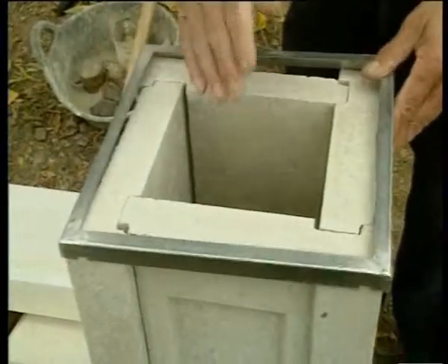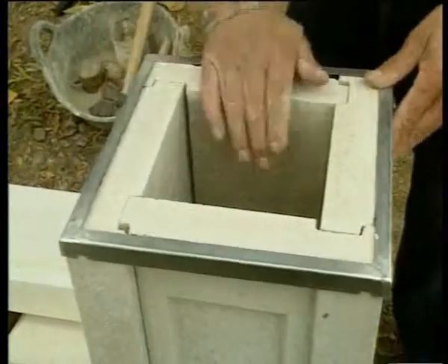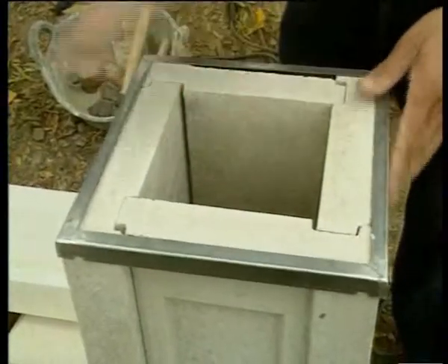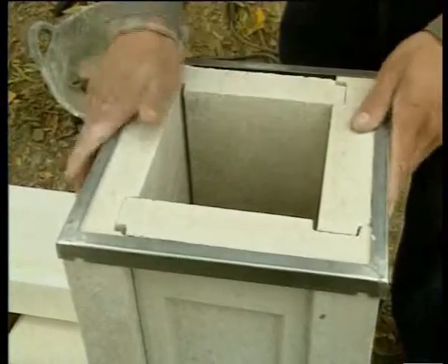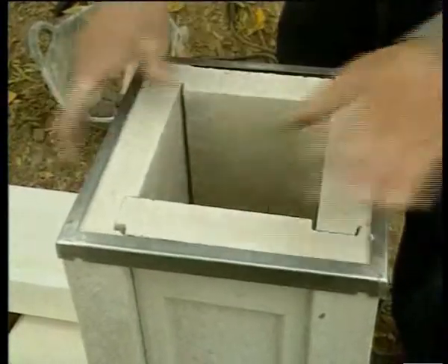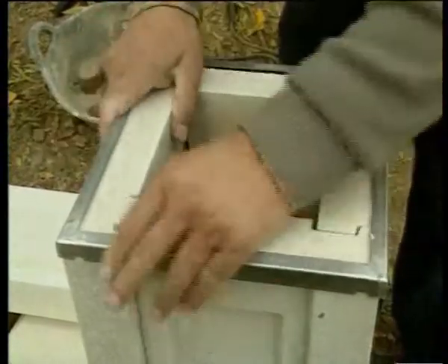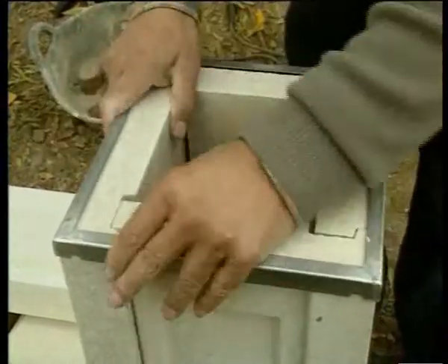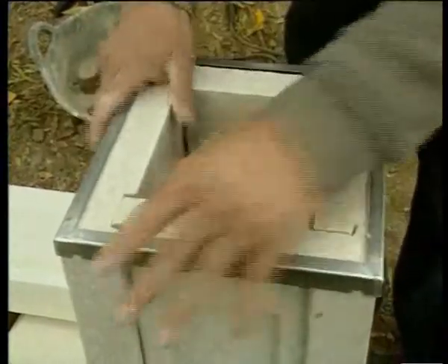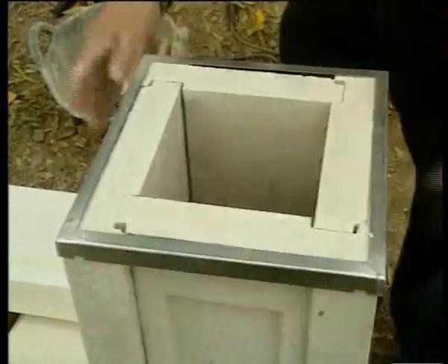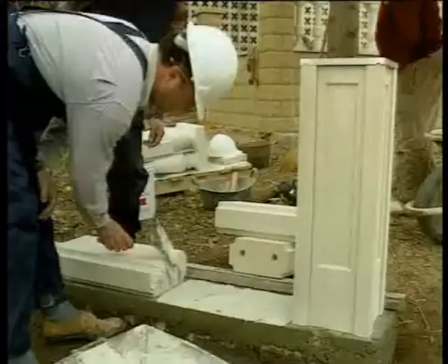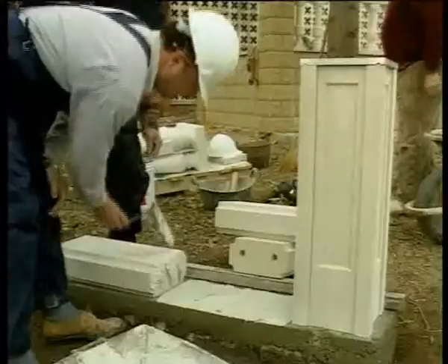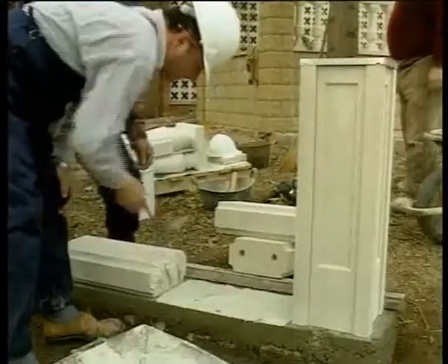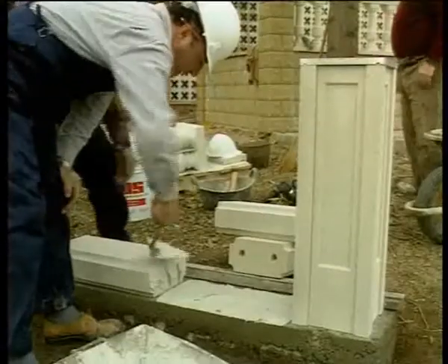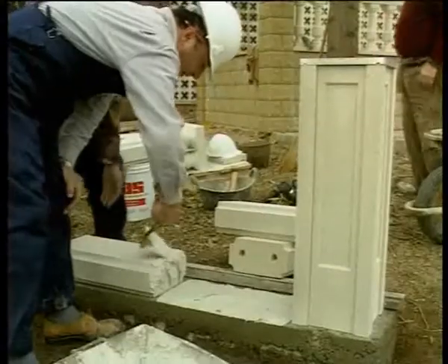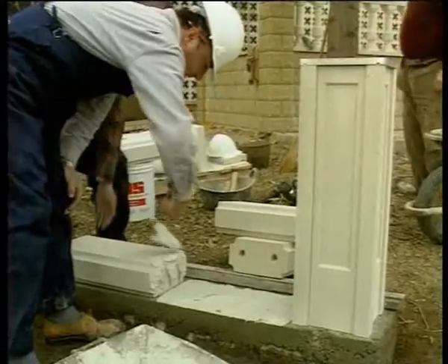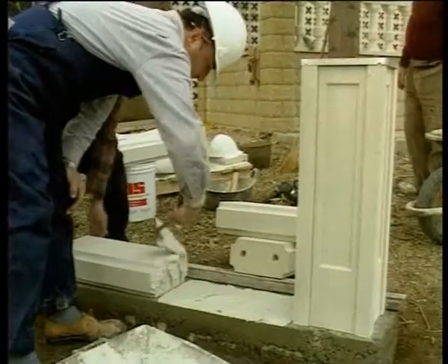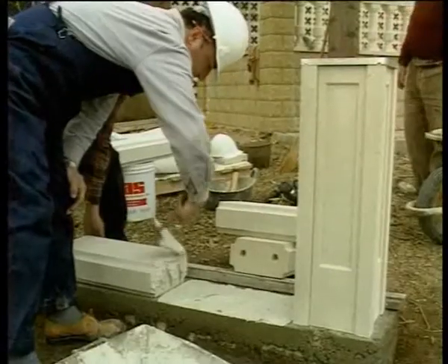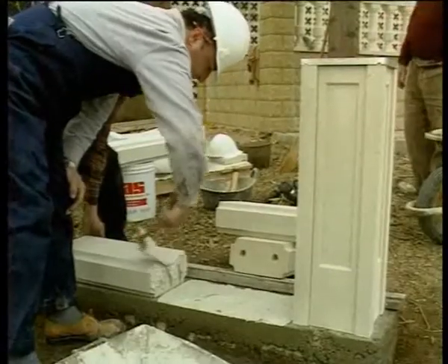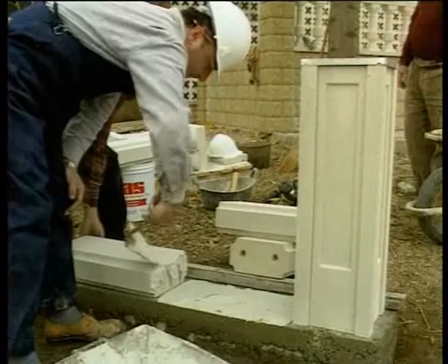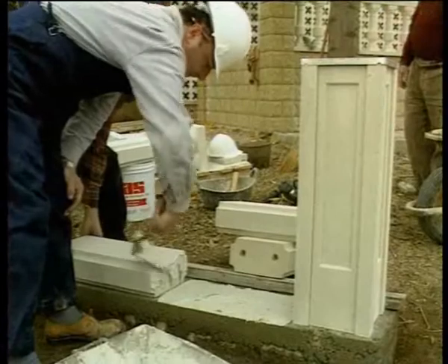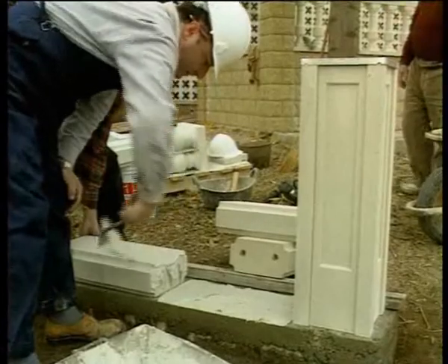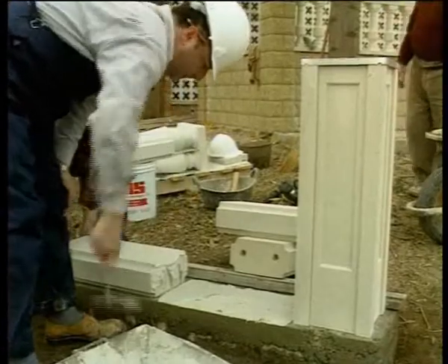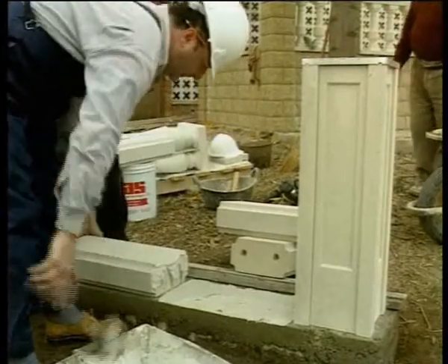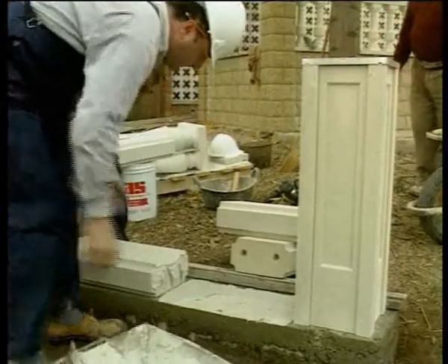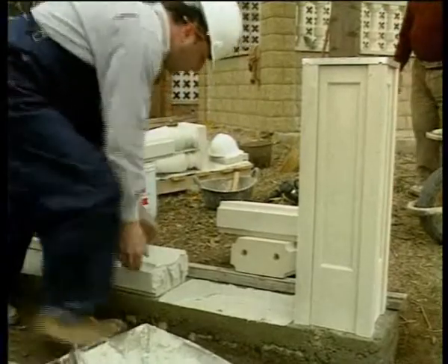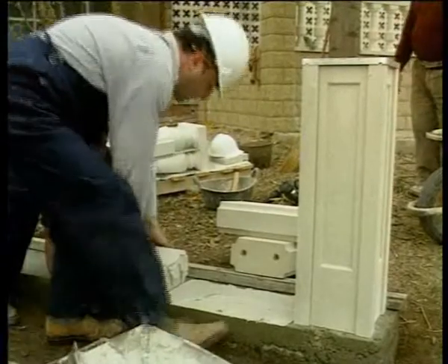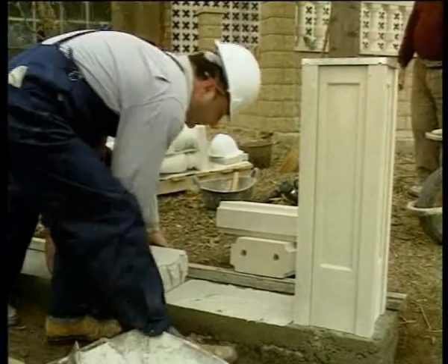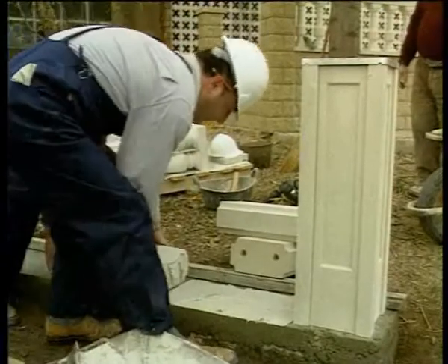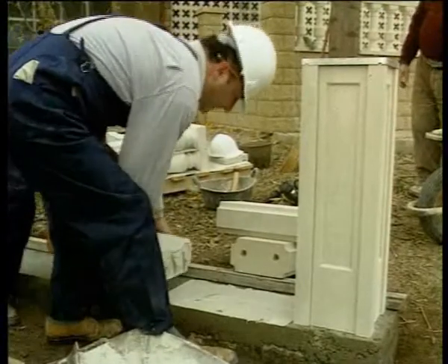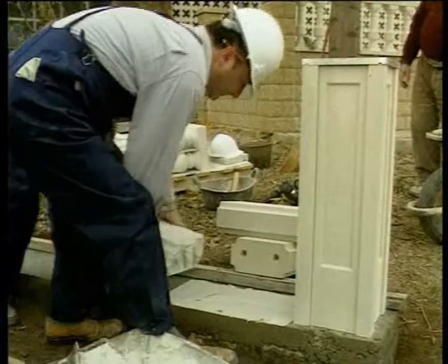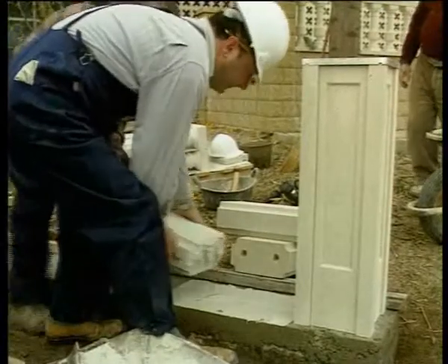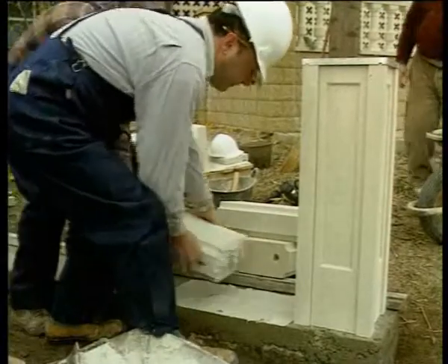The third step consists in setting the lower edge blocks, or base, reinforcing each of the elements.